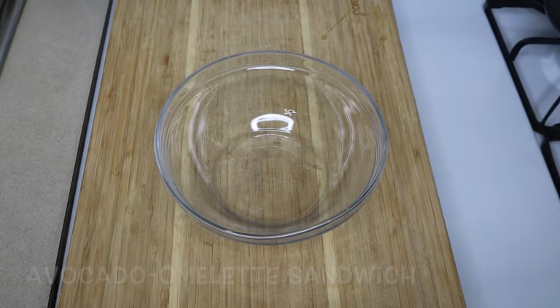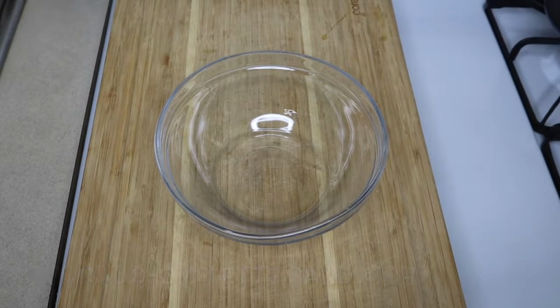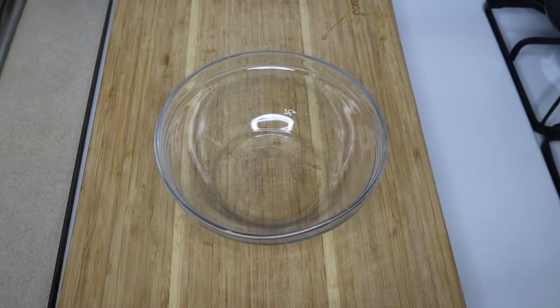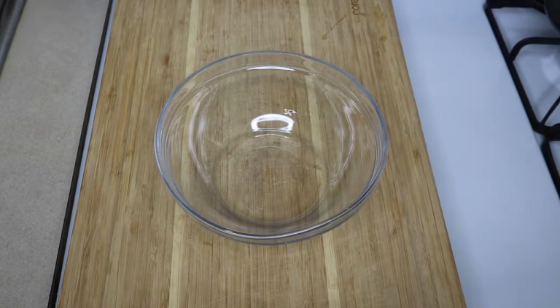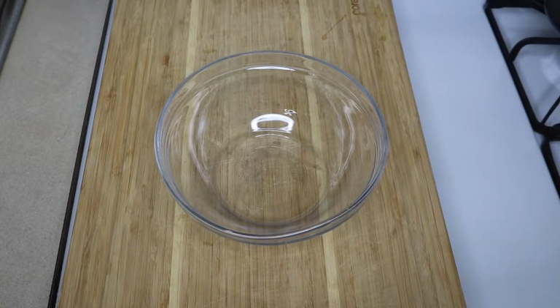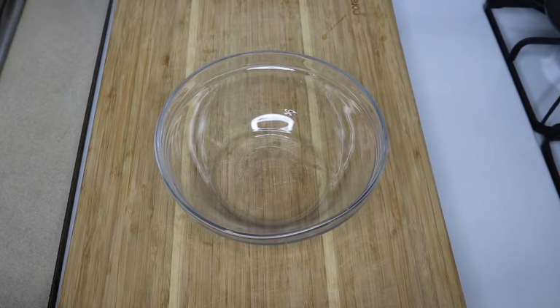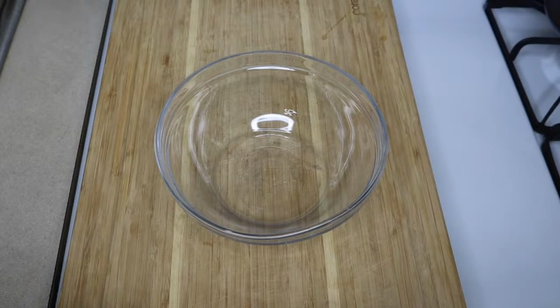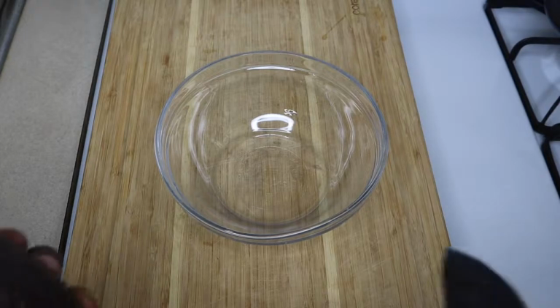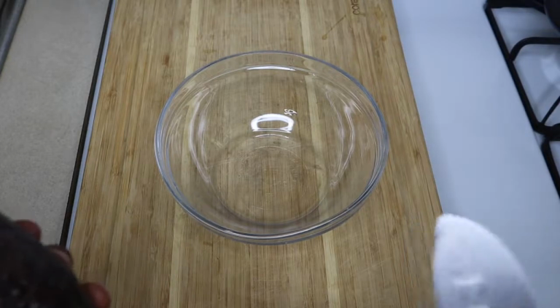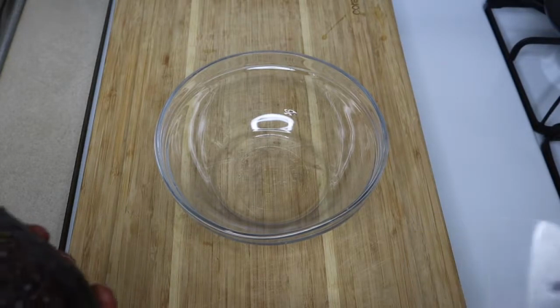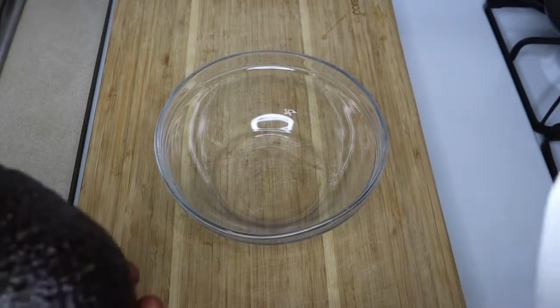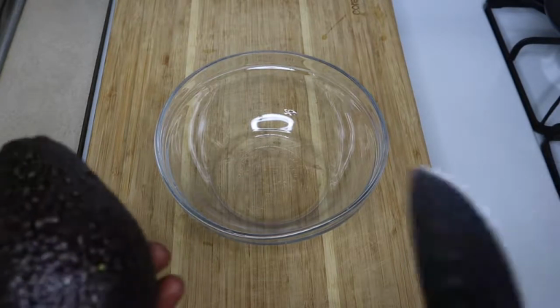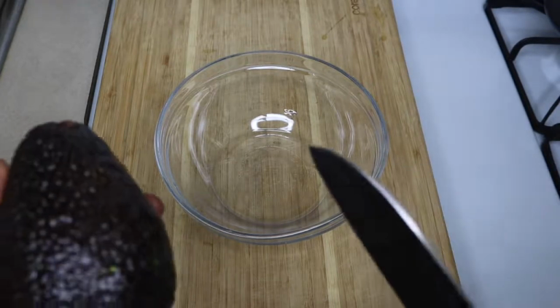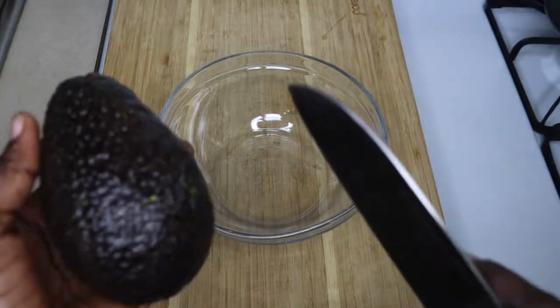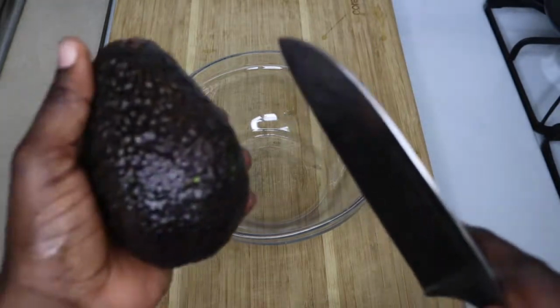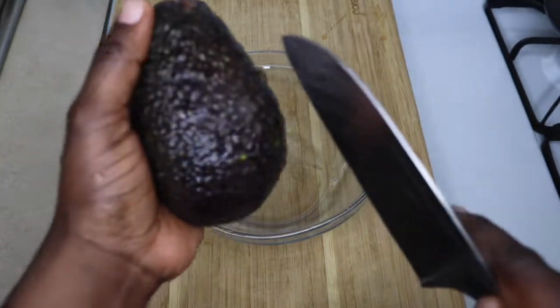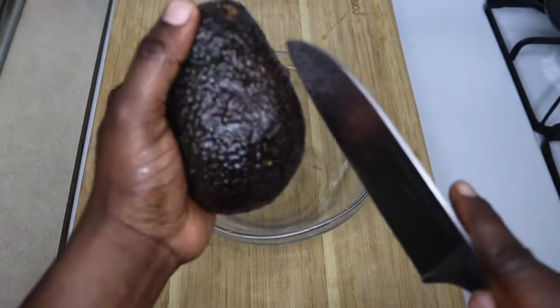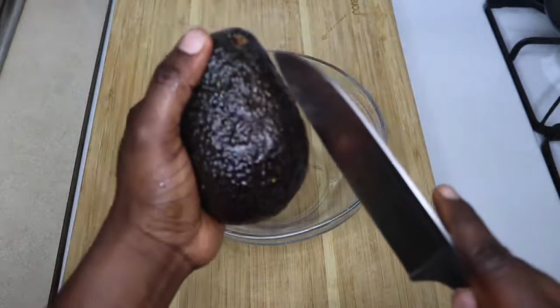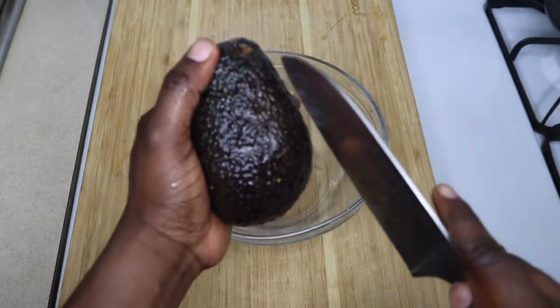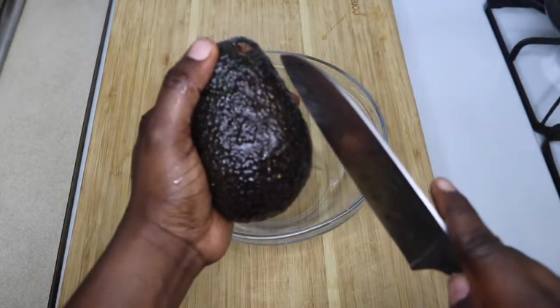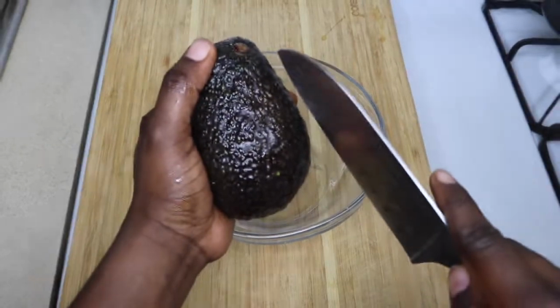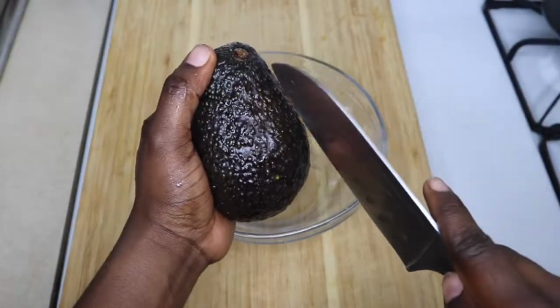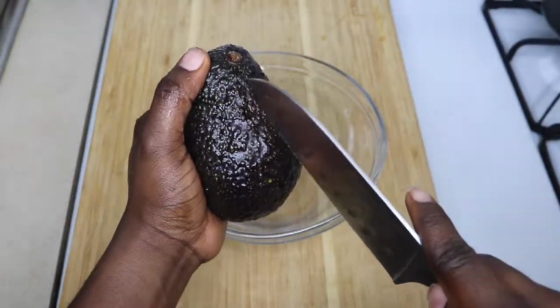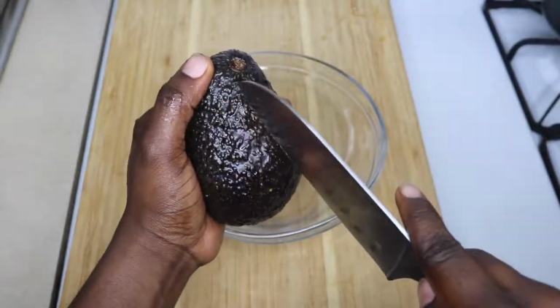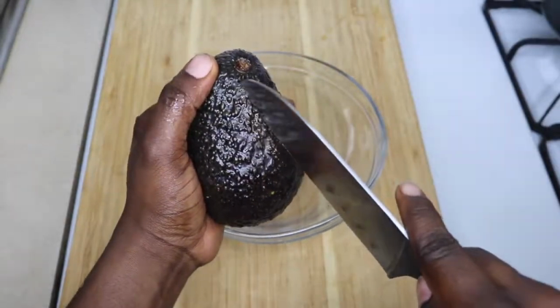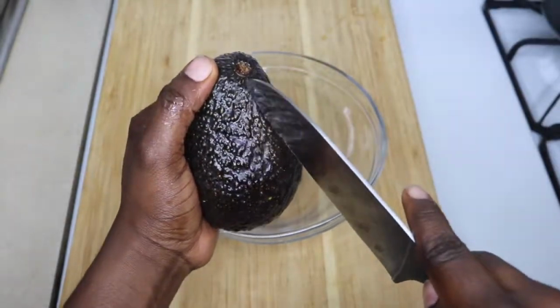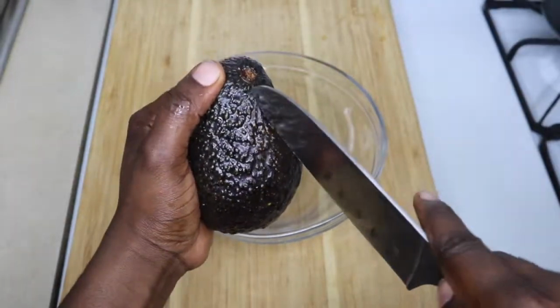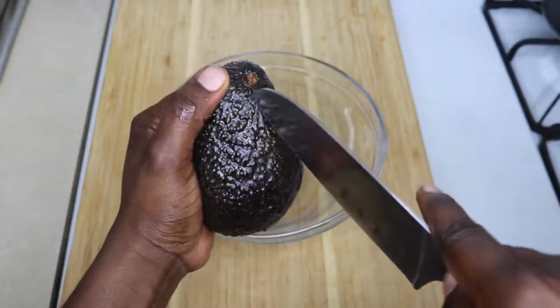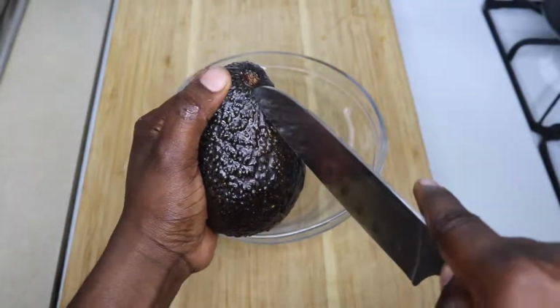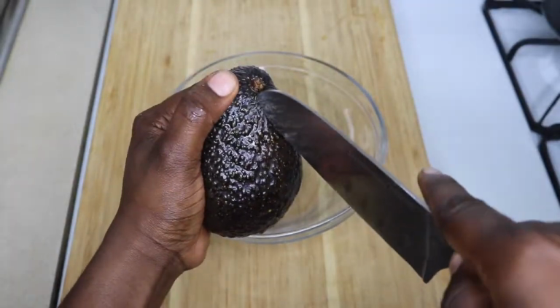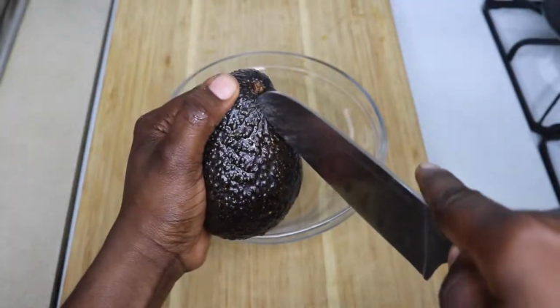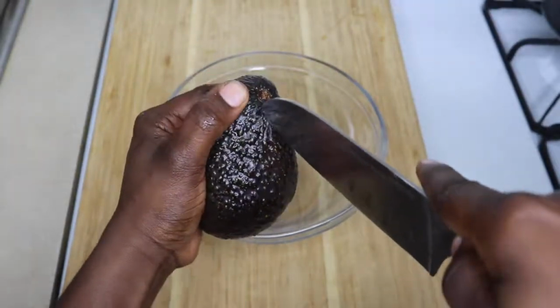This is so easy, trust me. So I'm just going to cut up my one avocado.